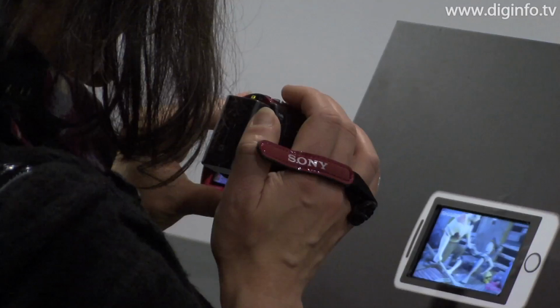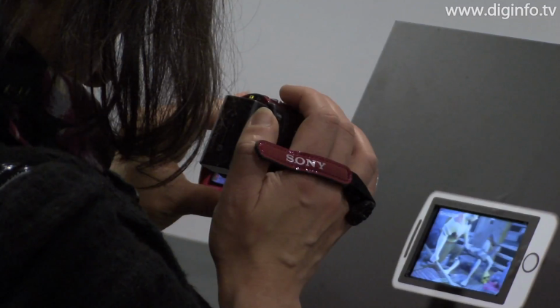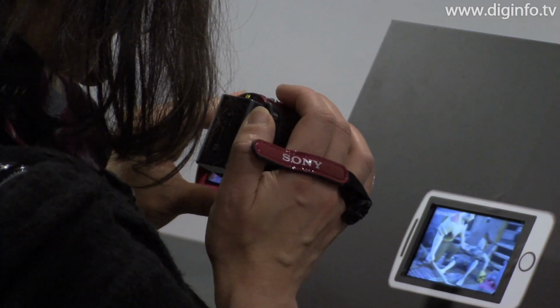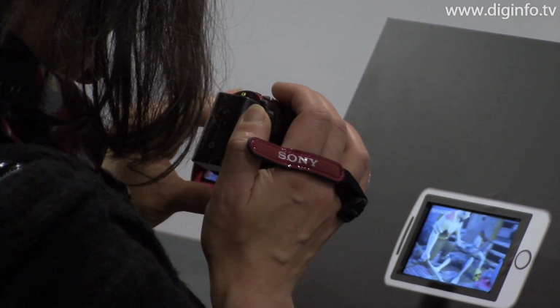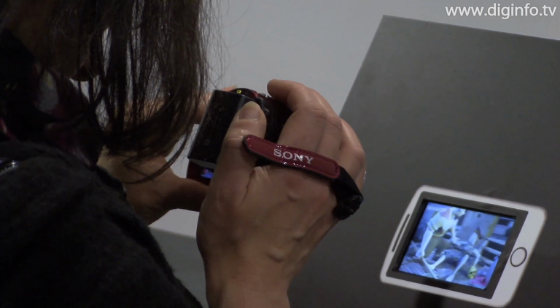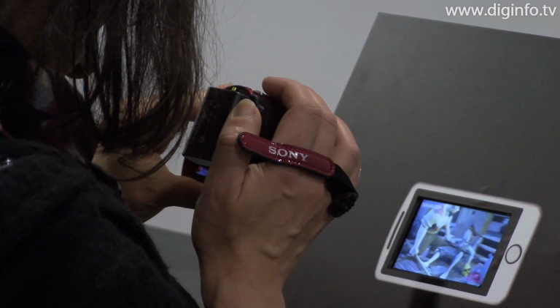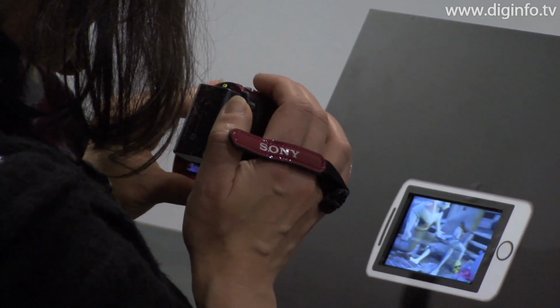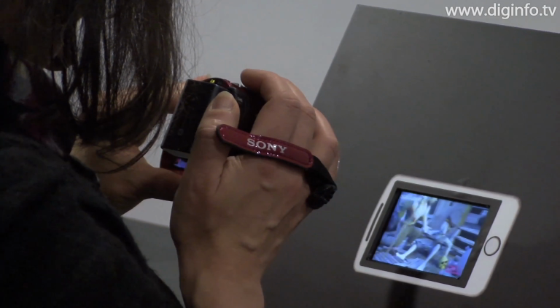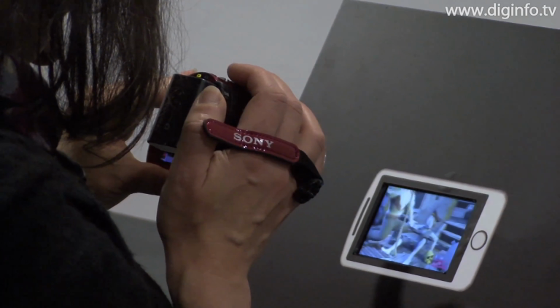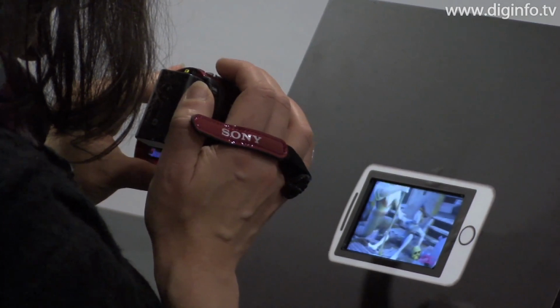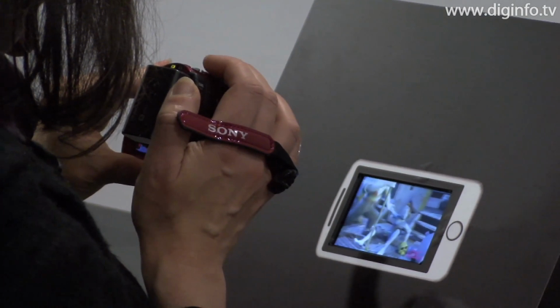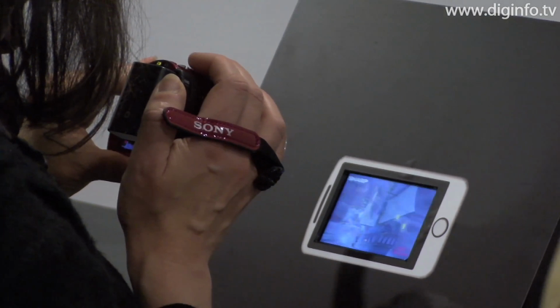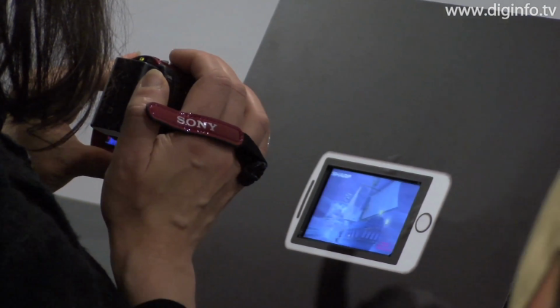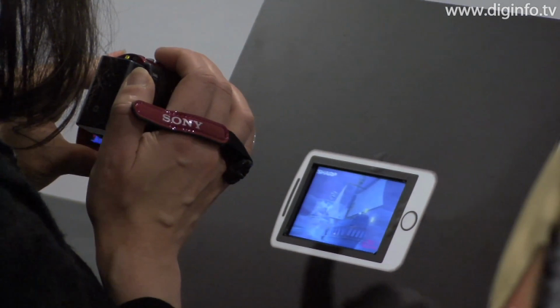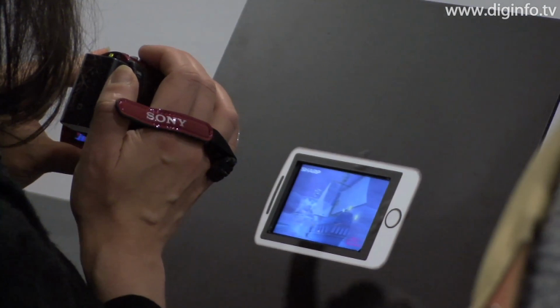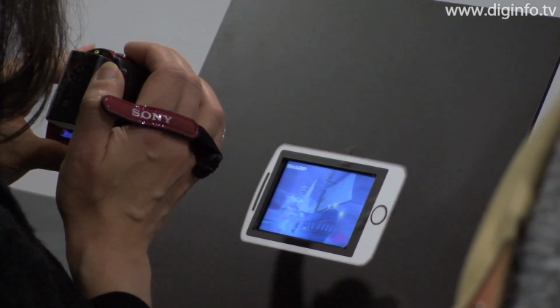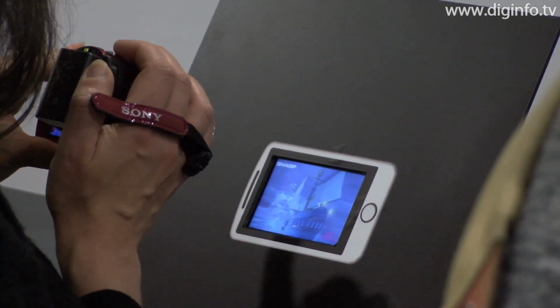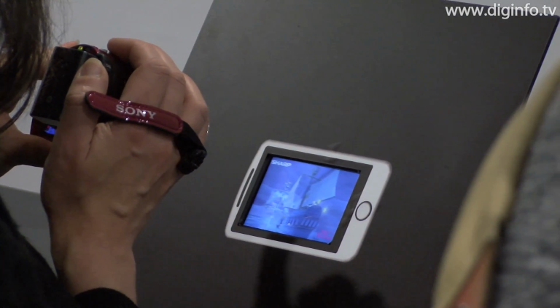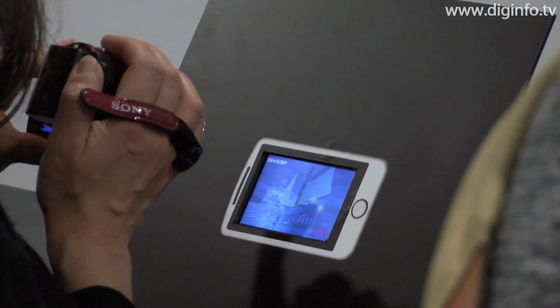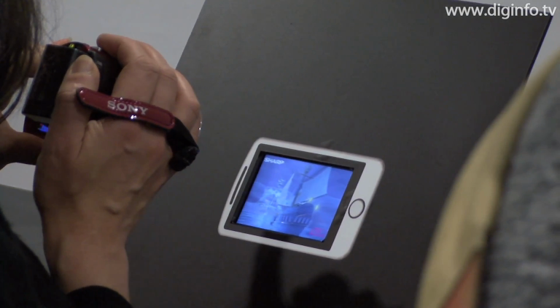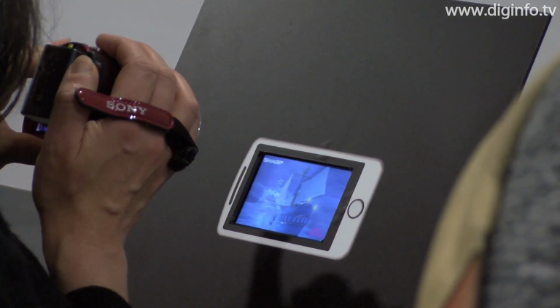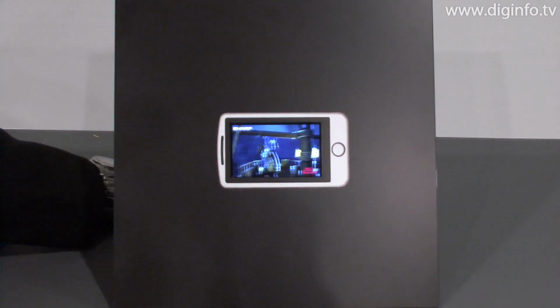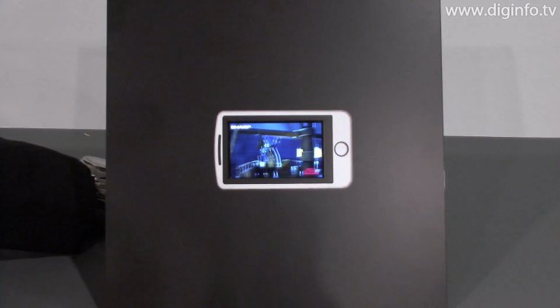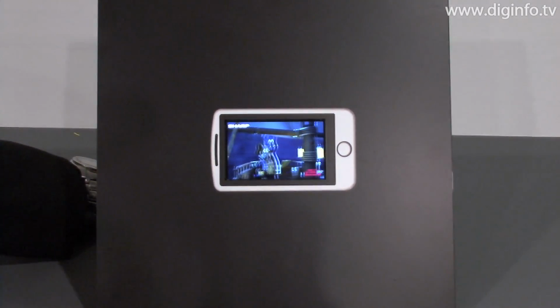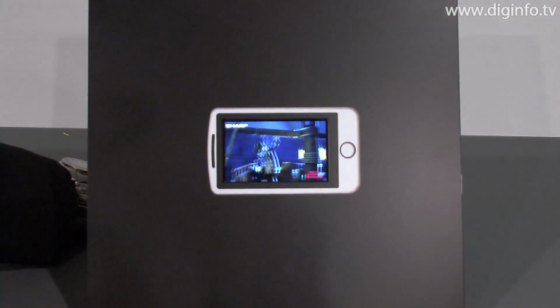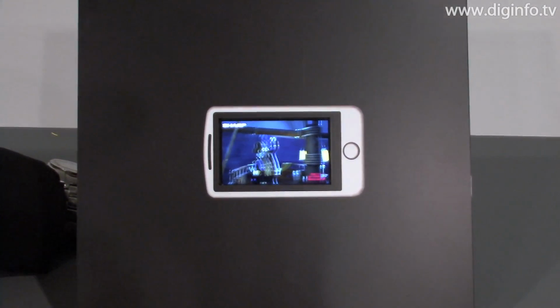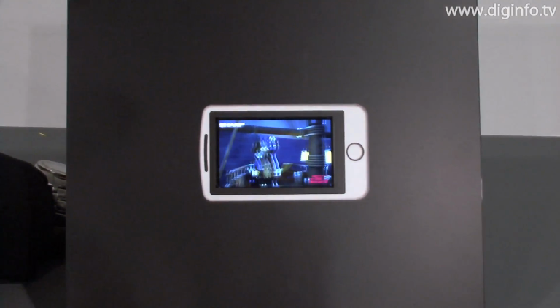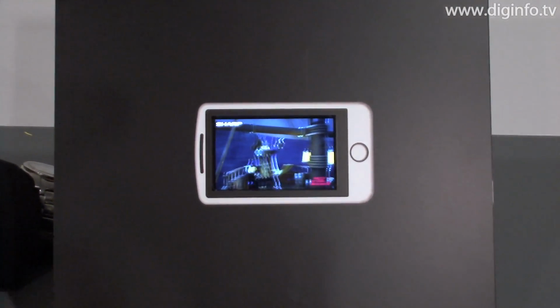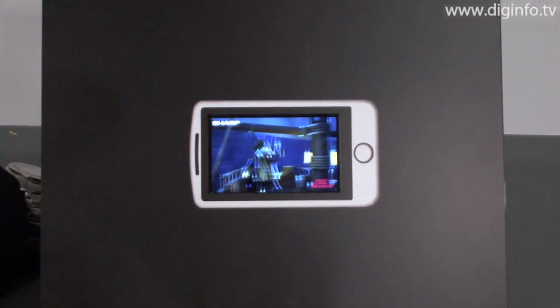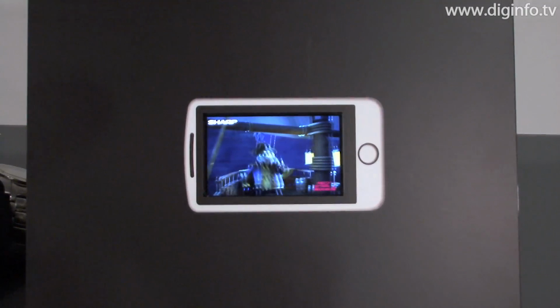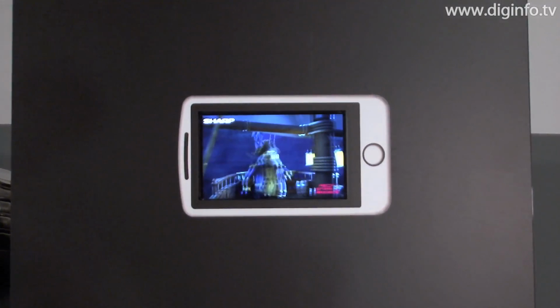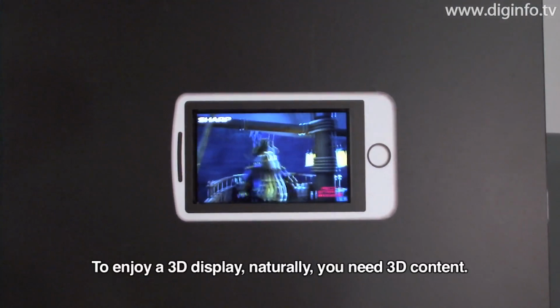In addition, despite the touchscreen, the thickness of the module is about the same as that of a 2D display.